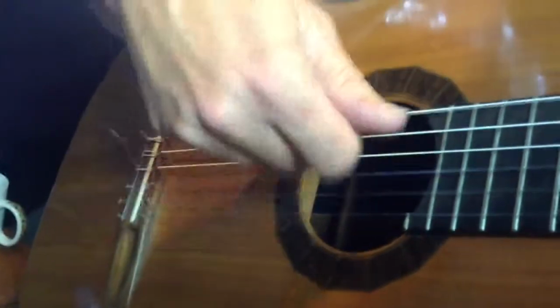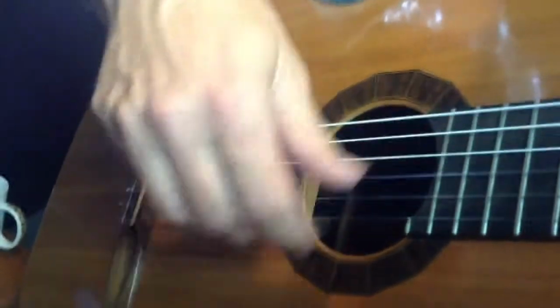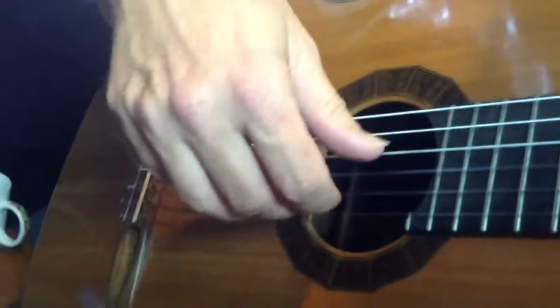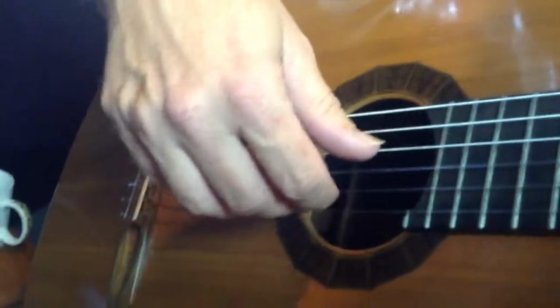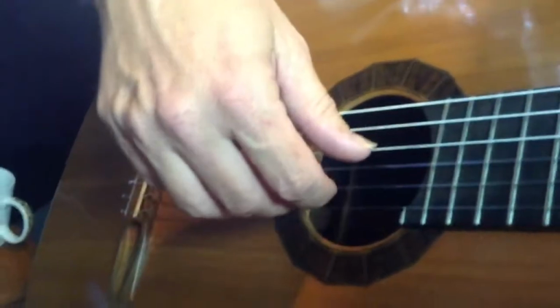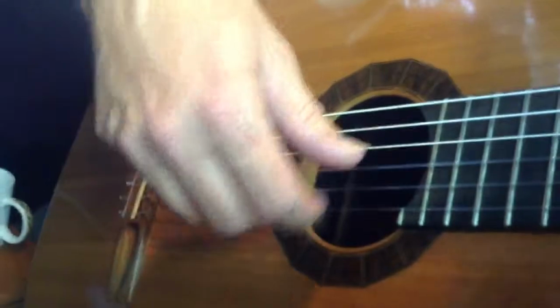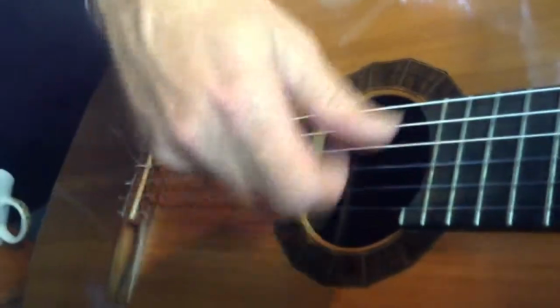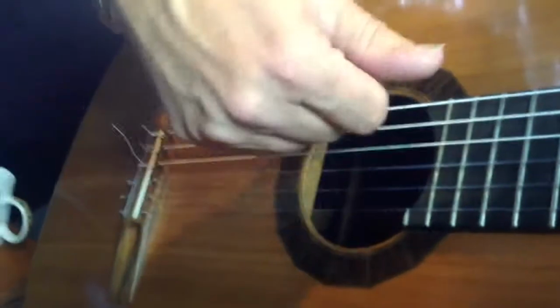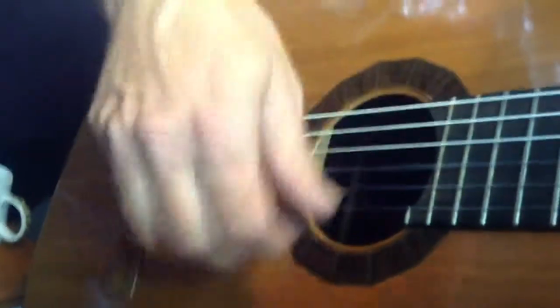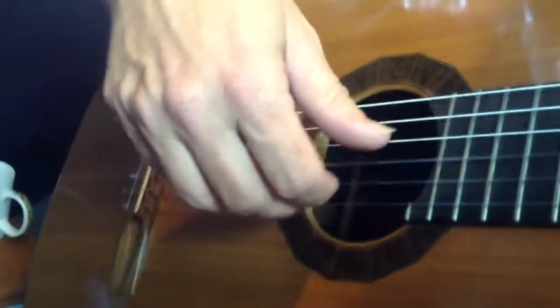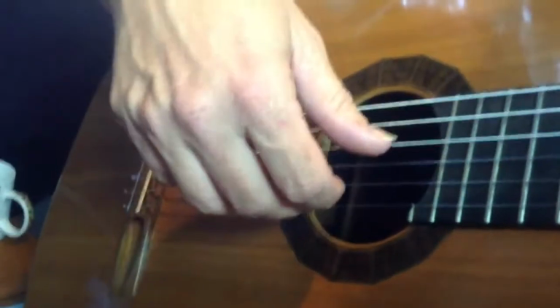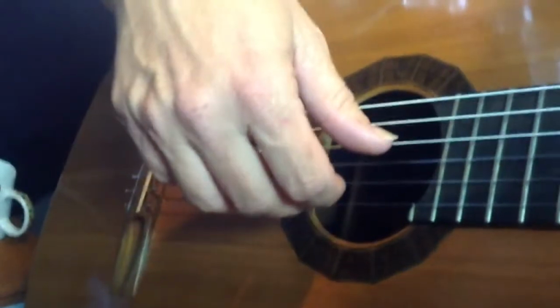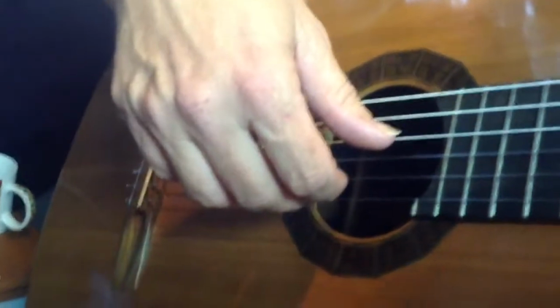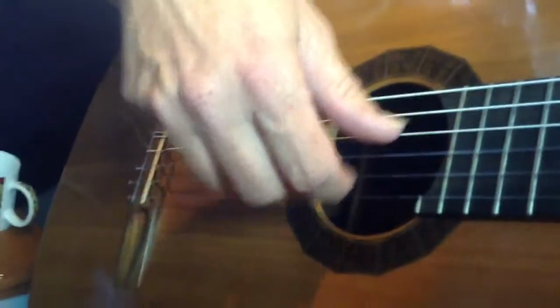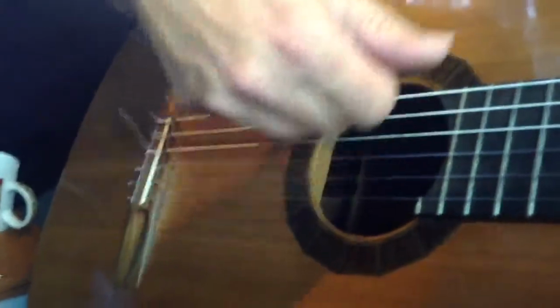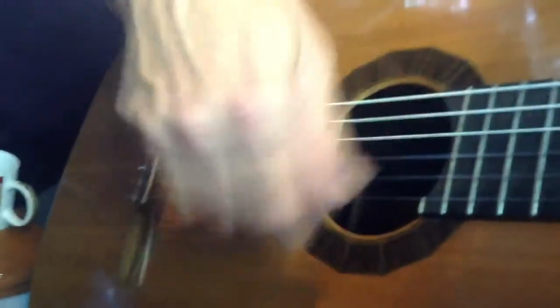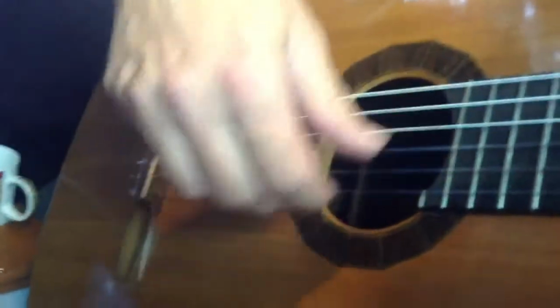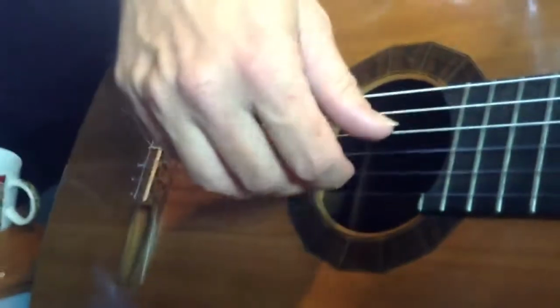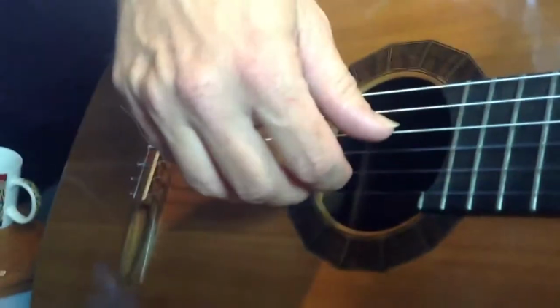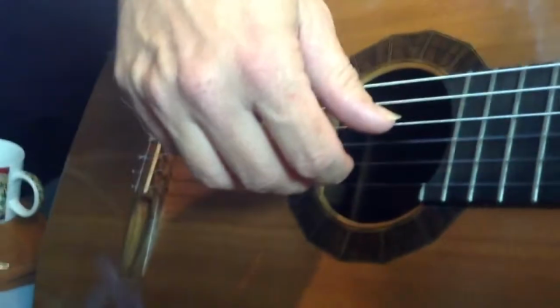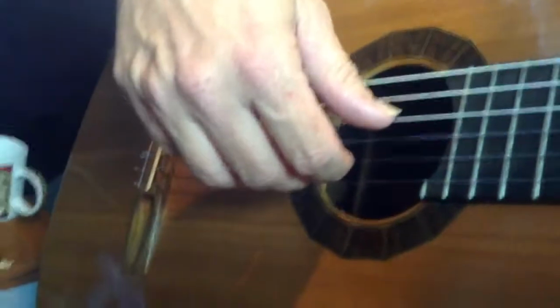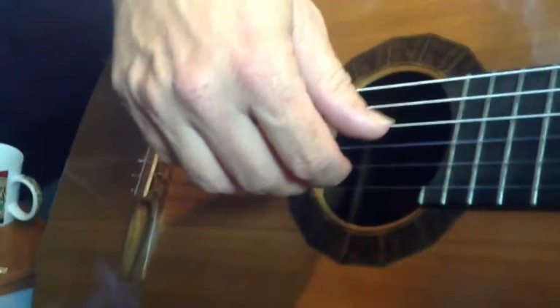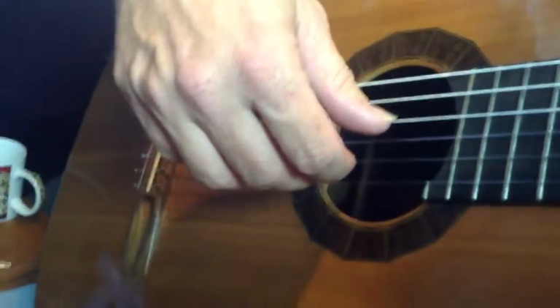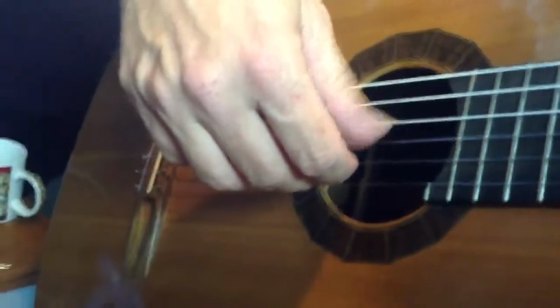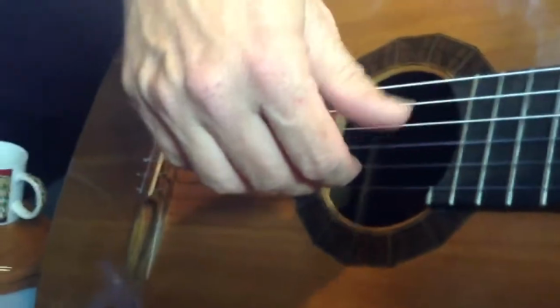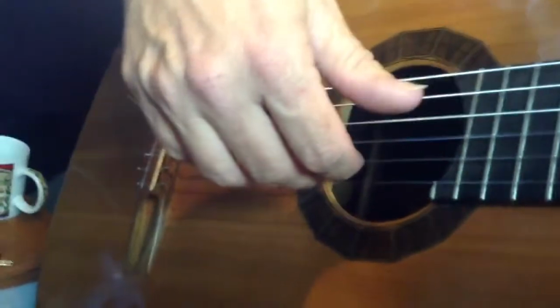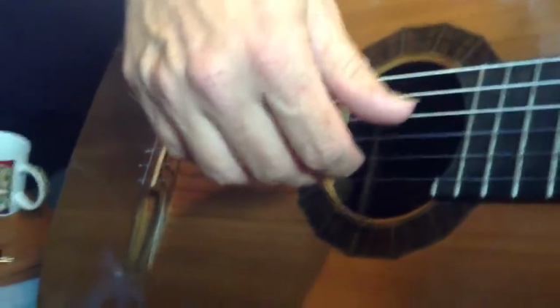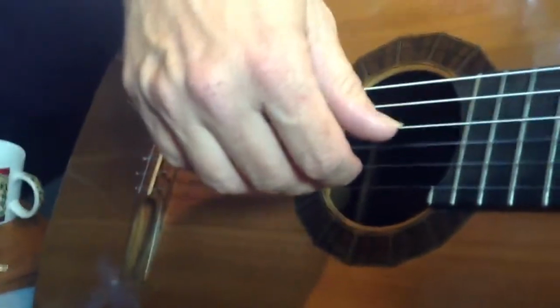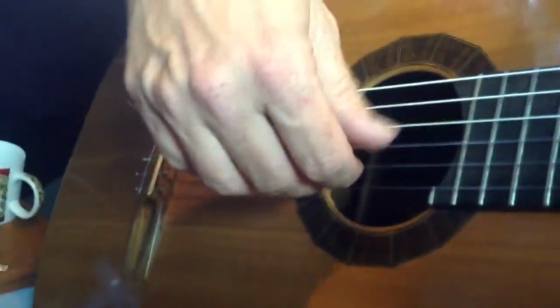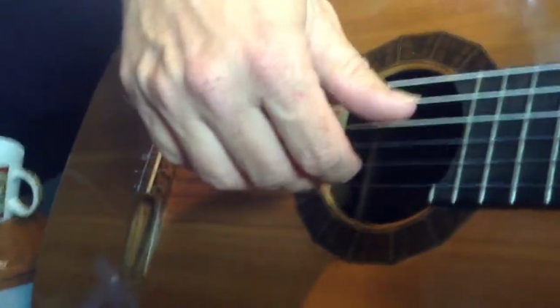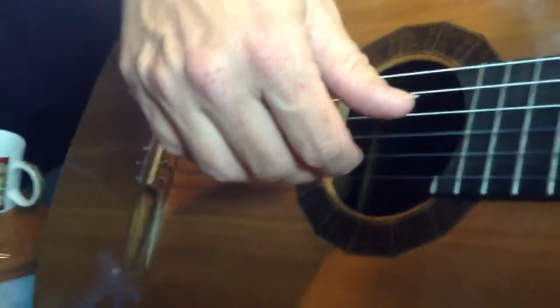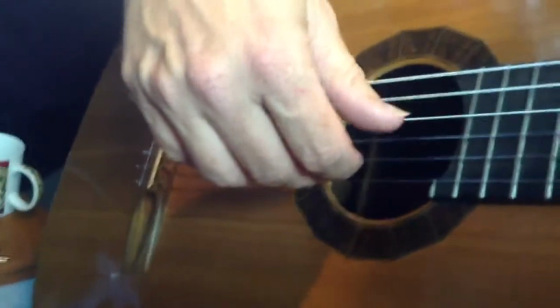Now how do you practice this? You practice this by coming out with fingers on the string and just the thumb first.